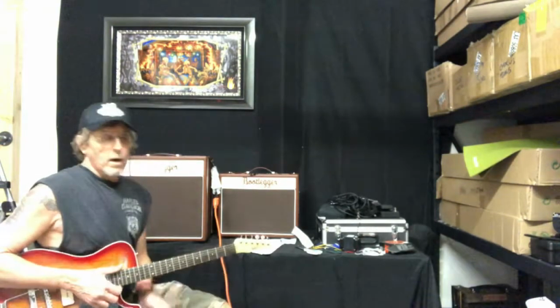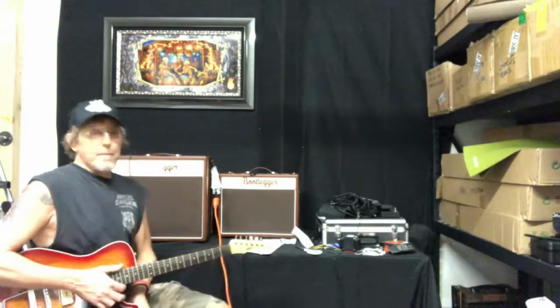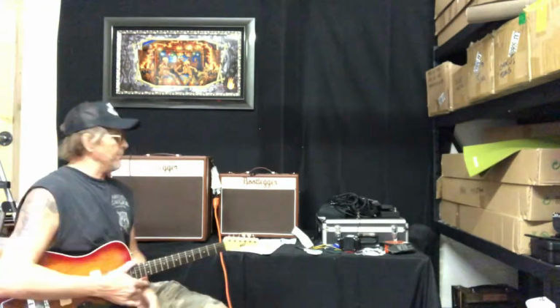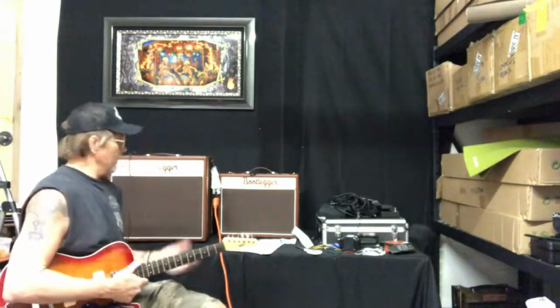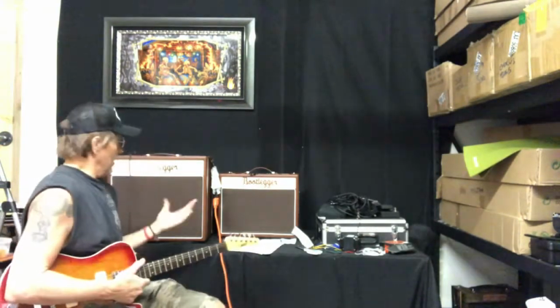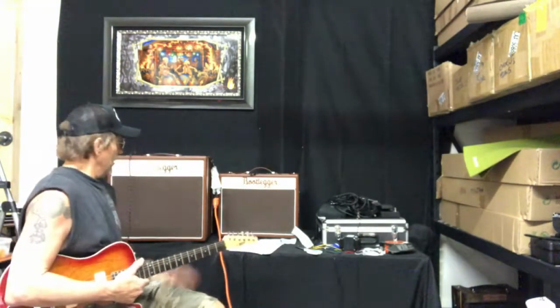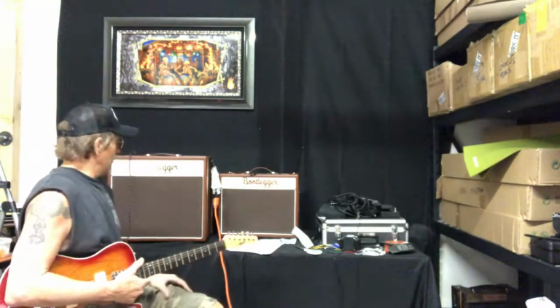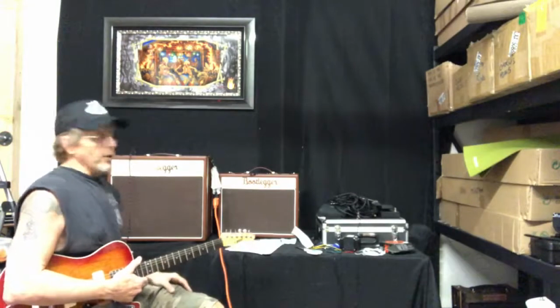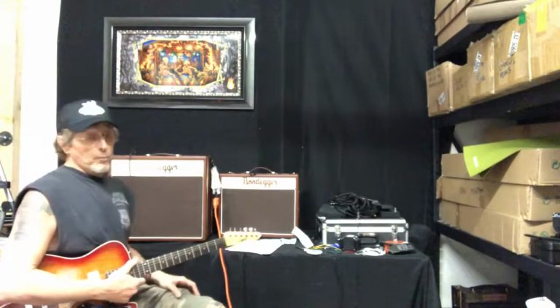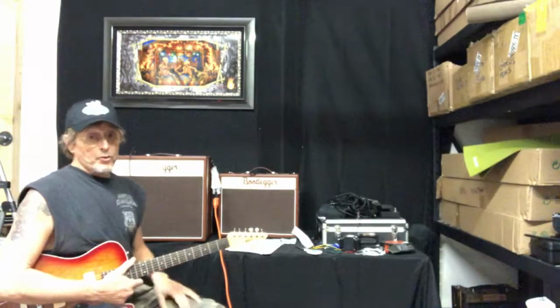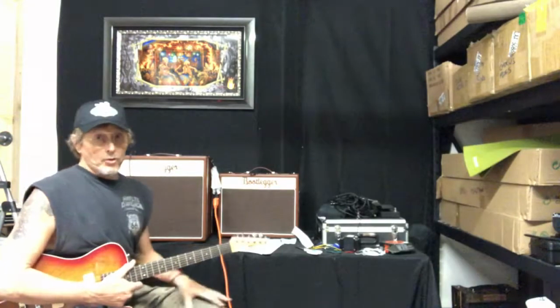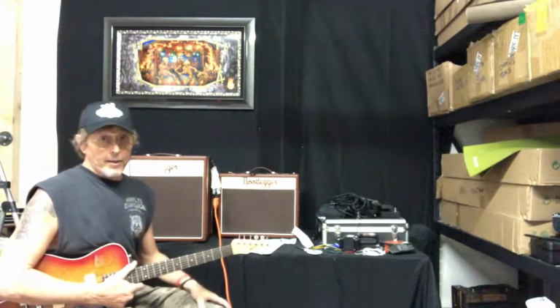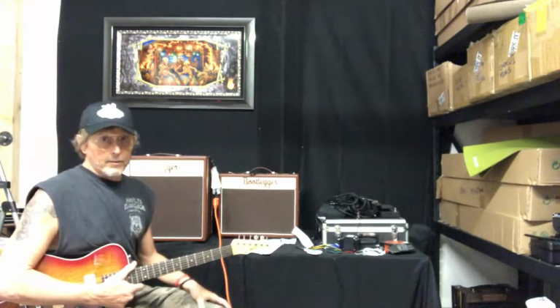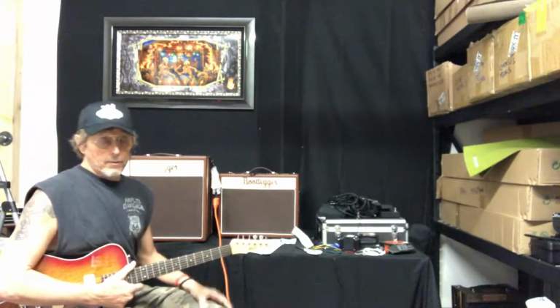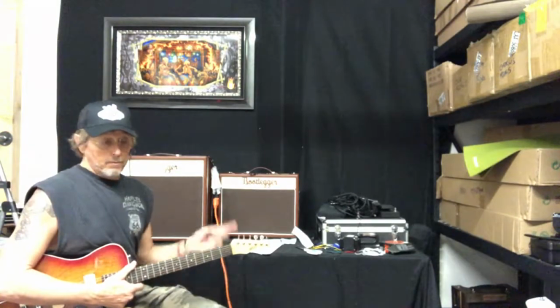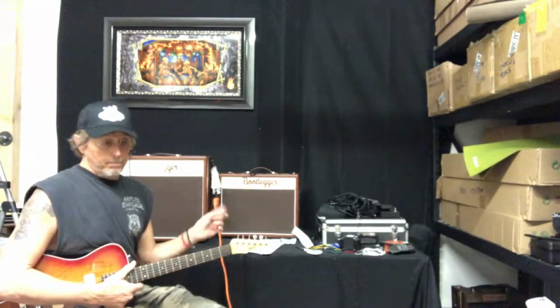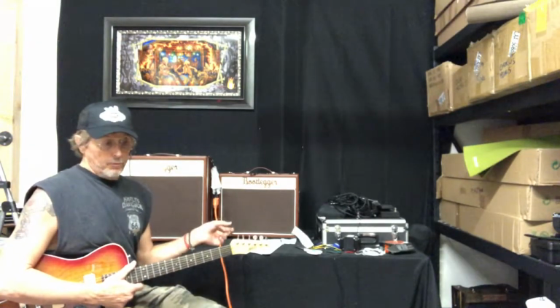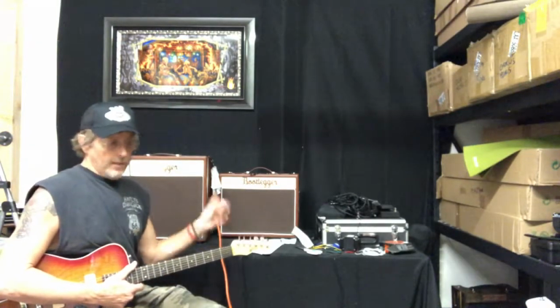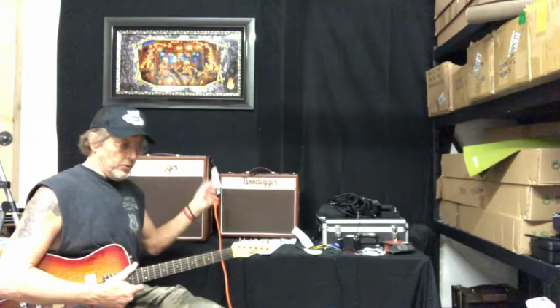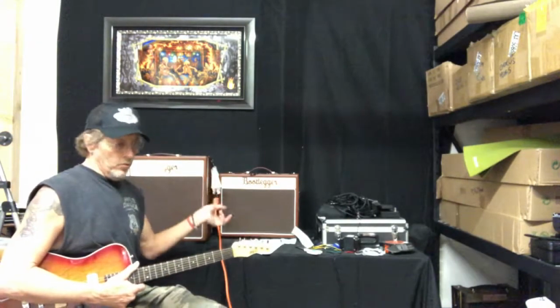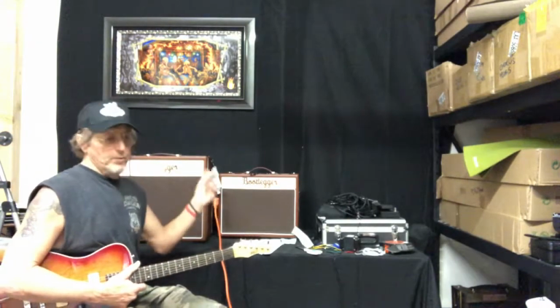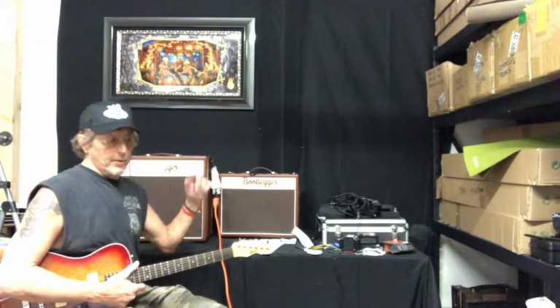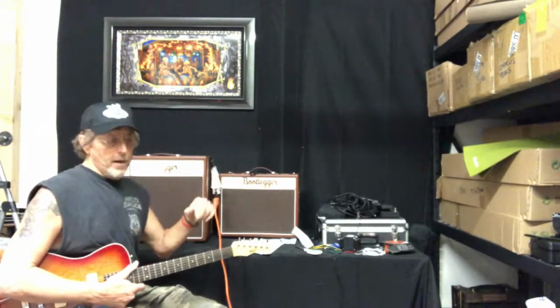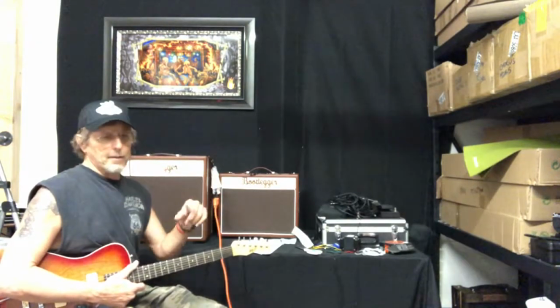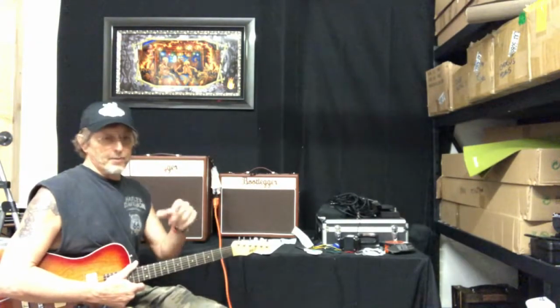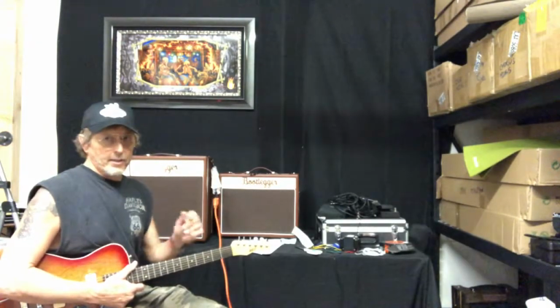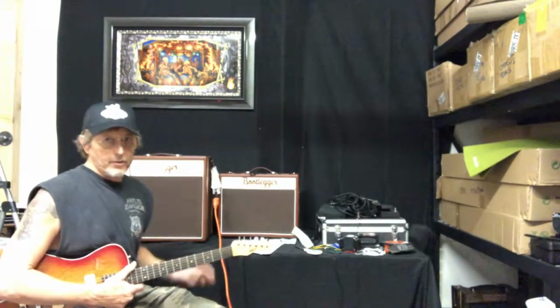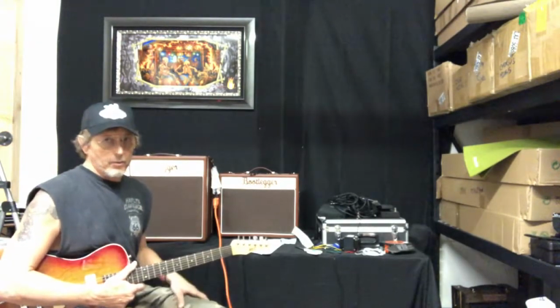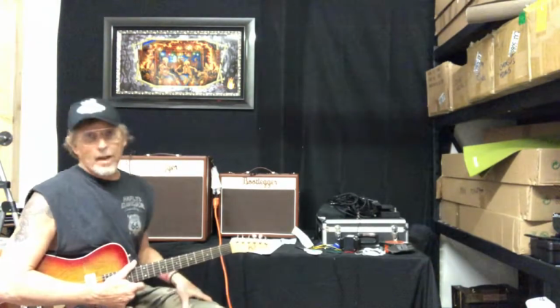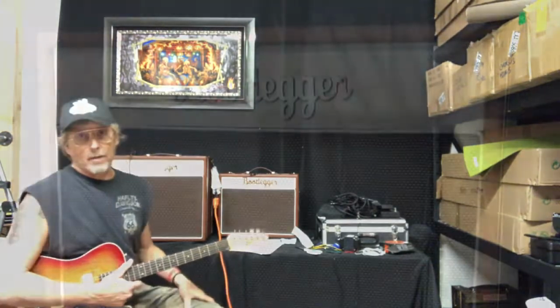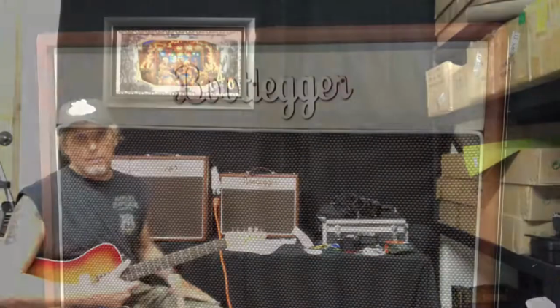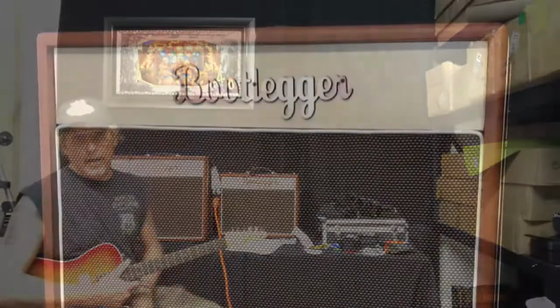All right, man. It's doing what it's supposed to do. I'll get it, take out the tubes, get it packed up, and send it out to you. Thanks a lot, man.